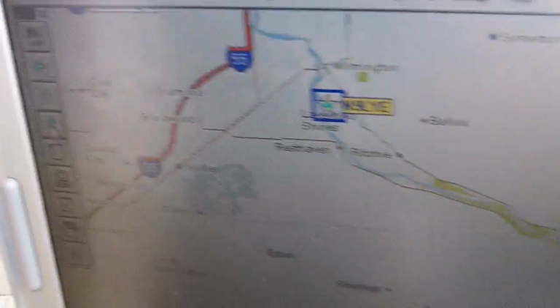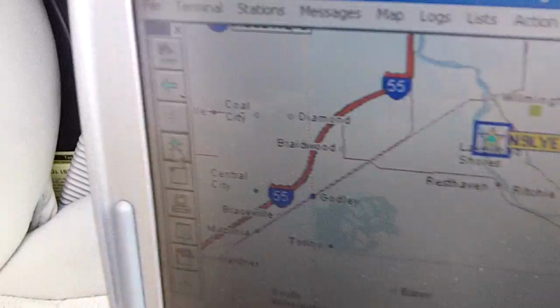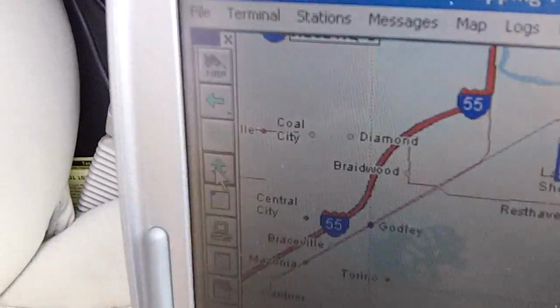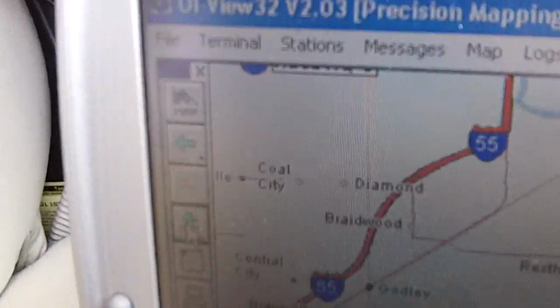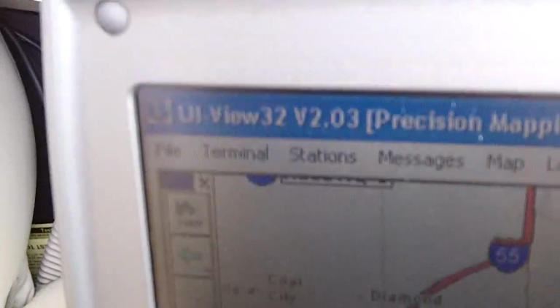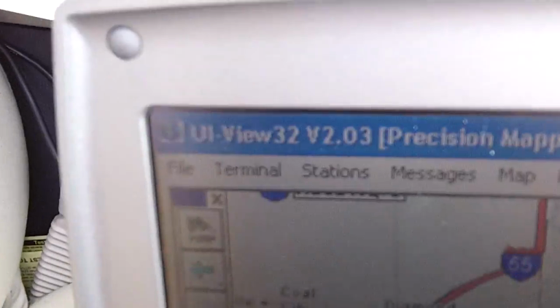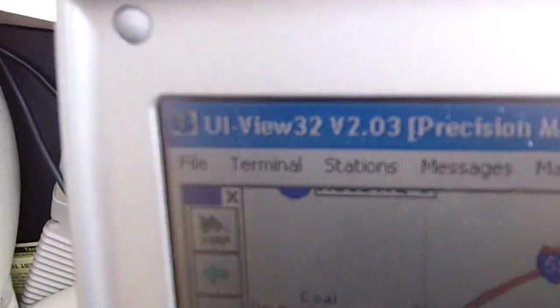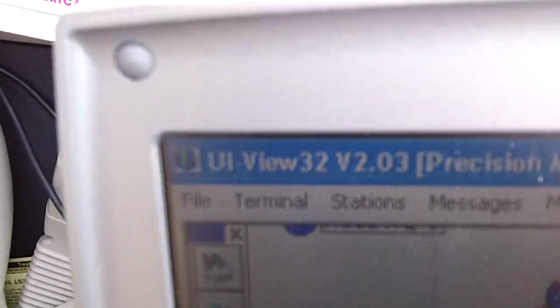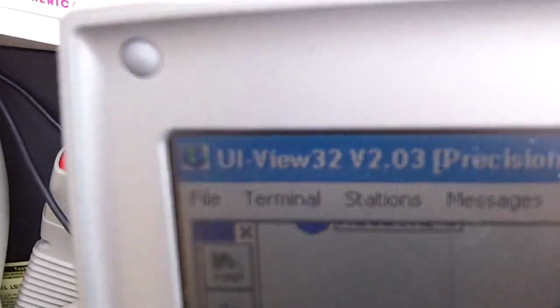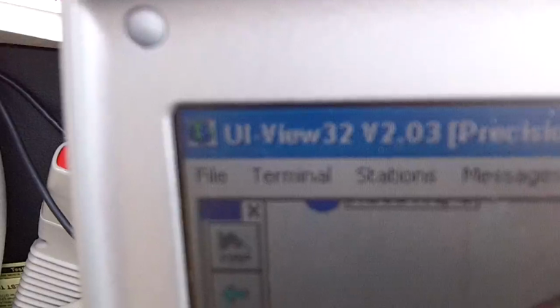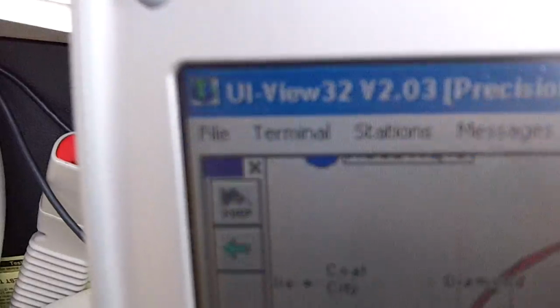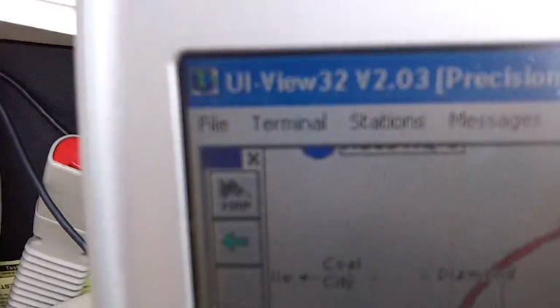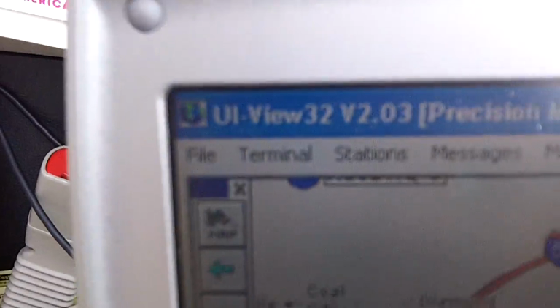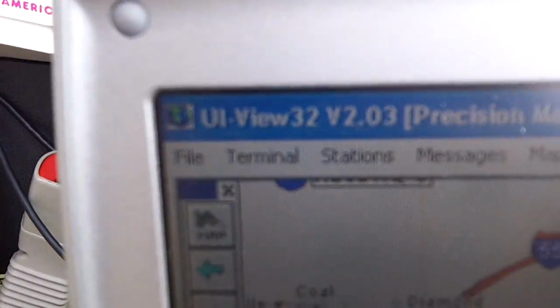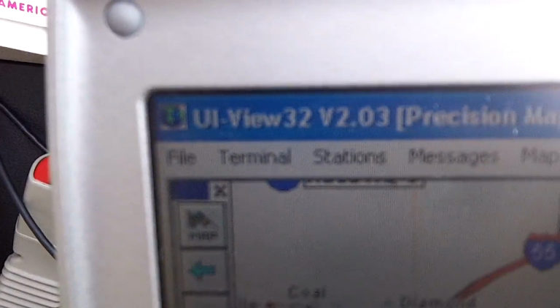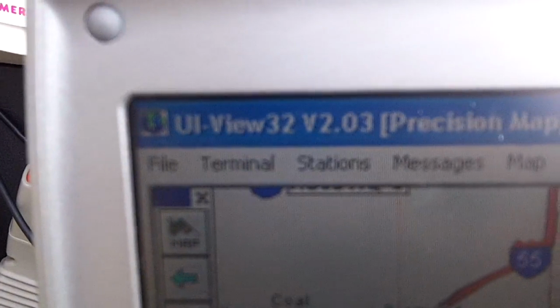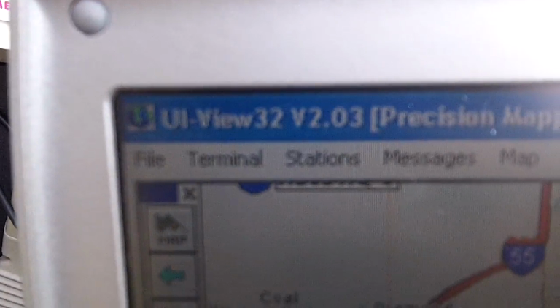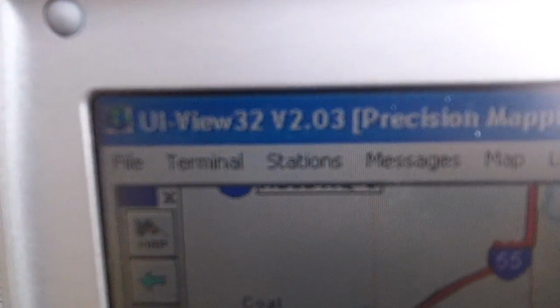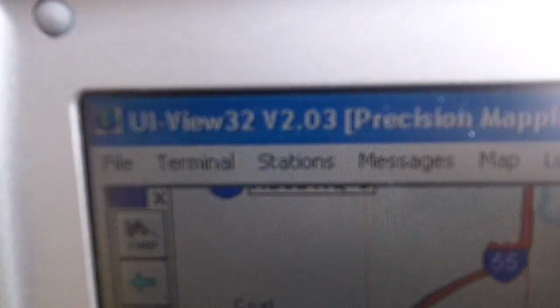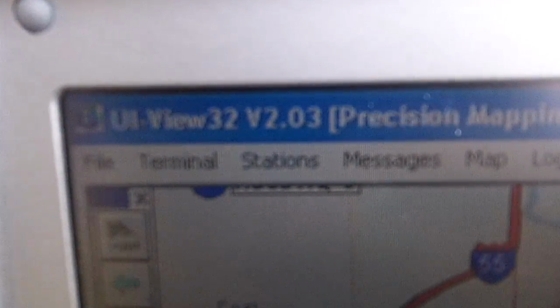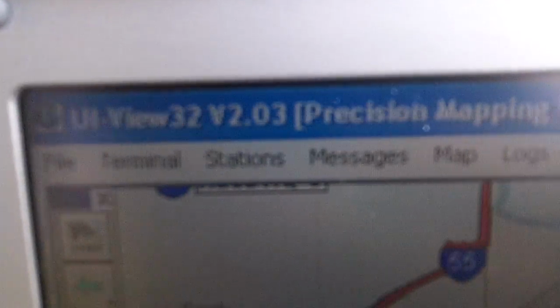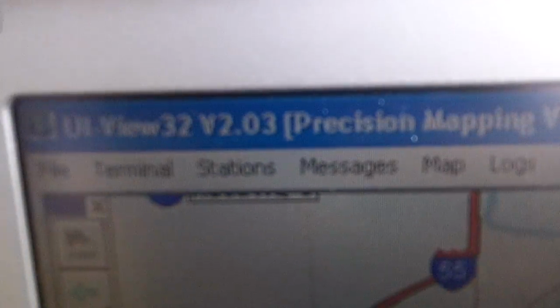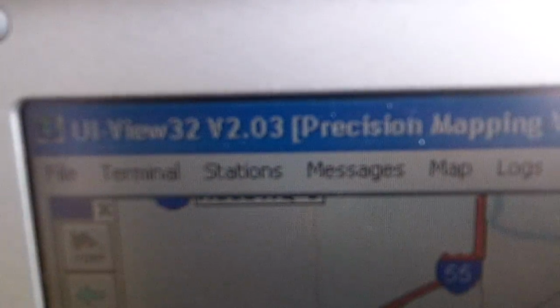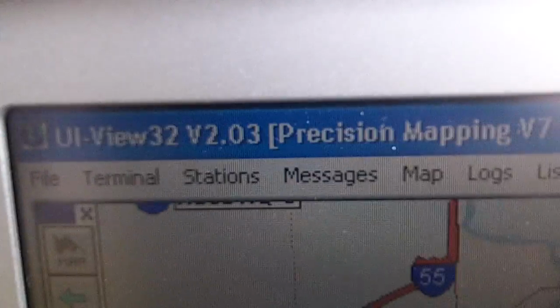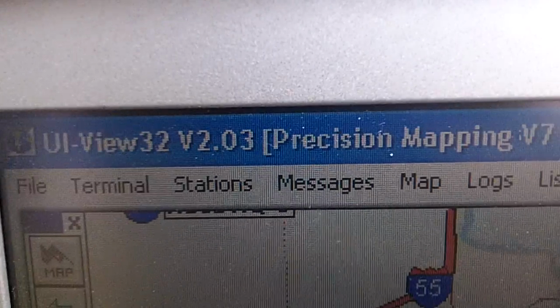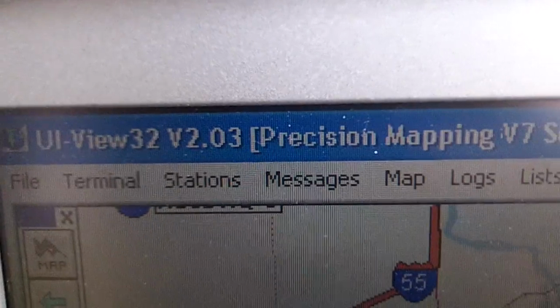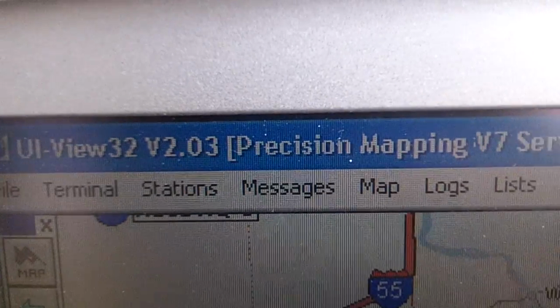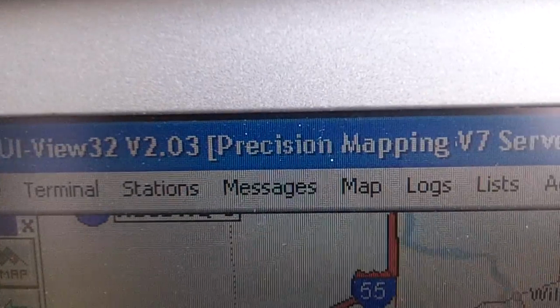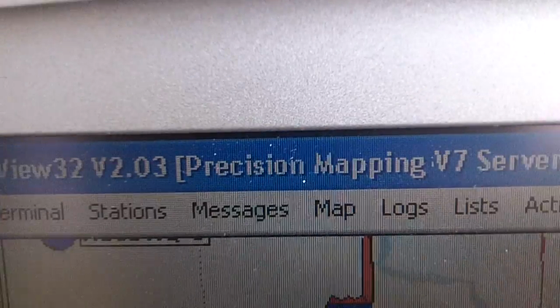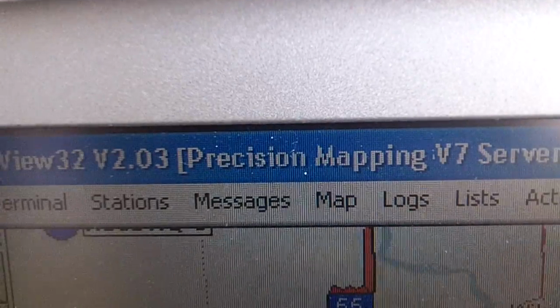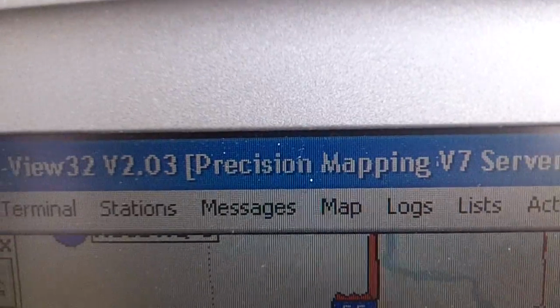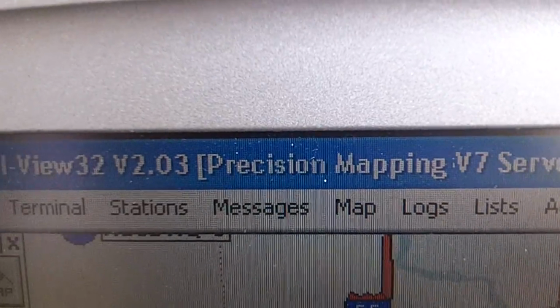This is UIView32 version 2.03 precision mapping.